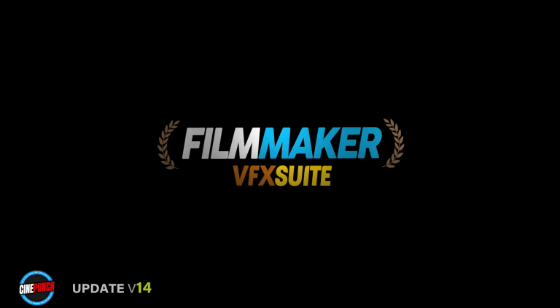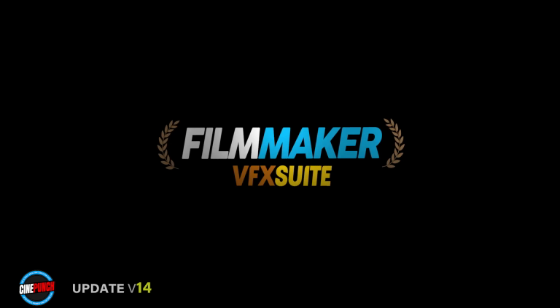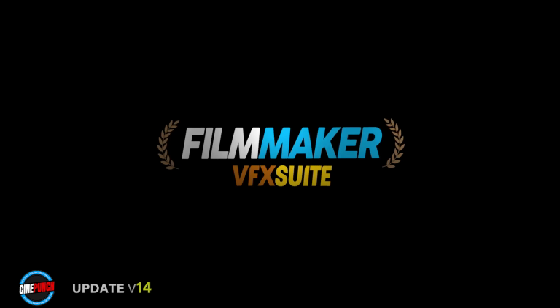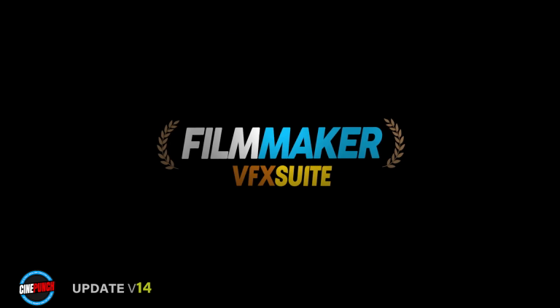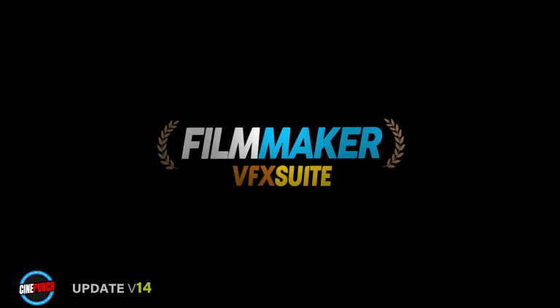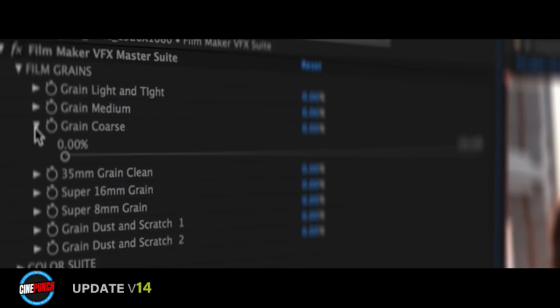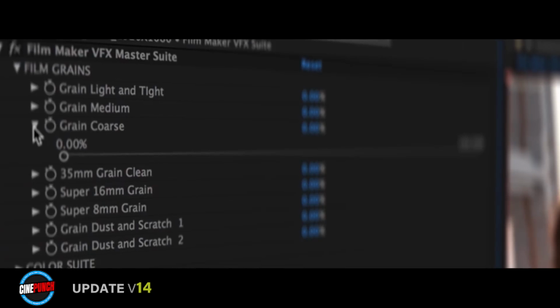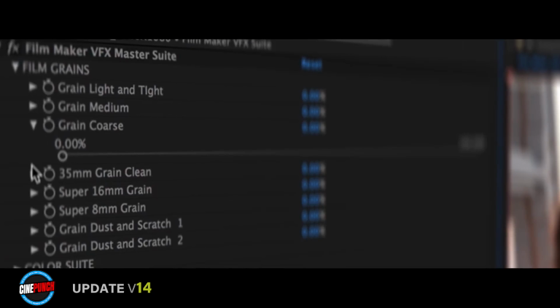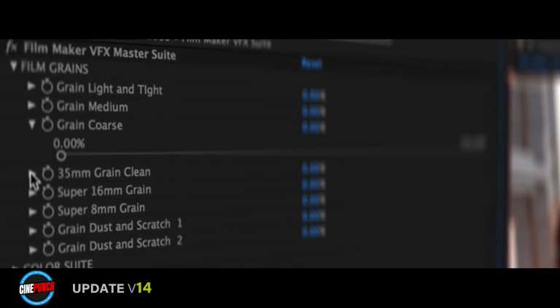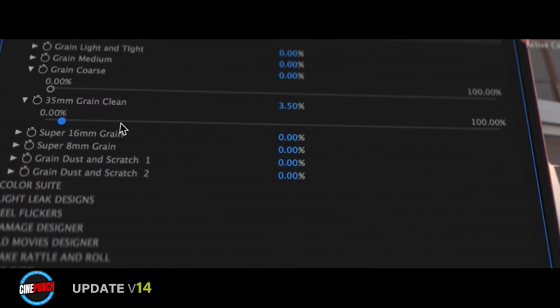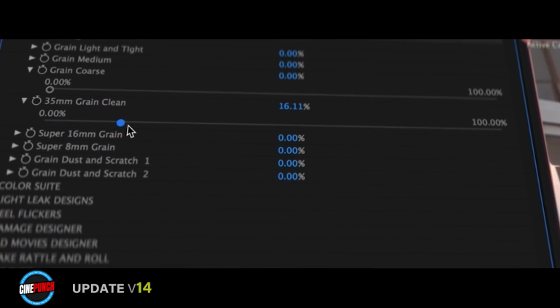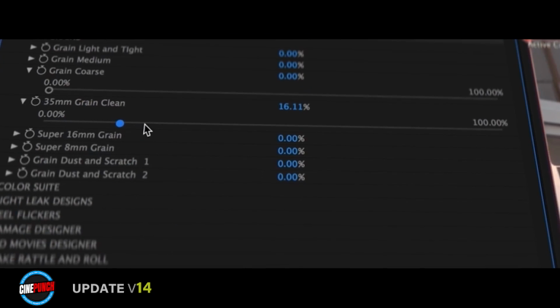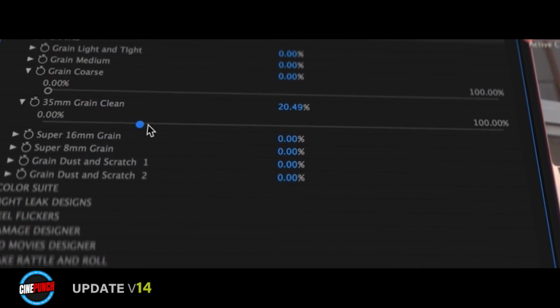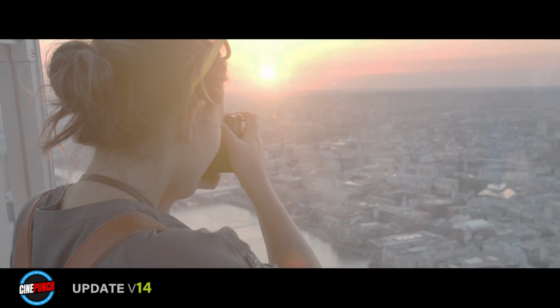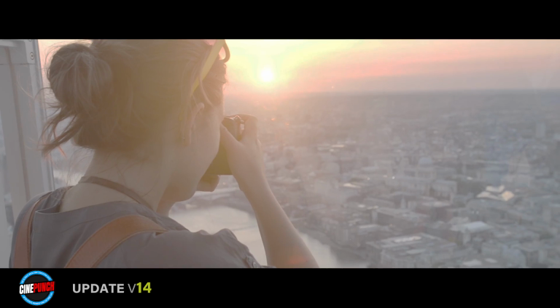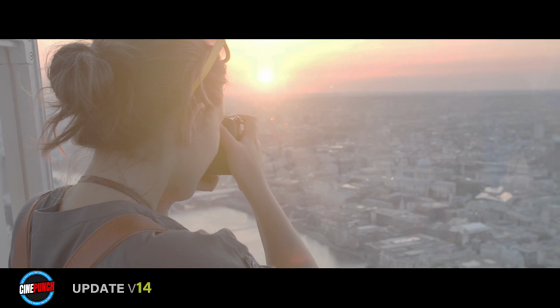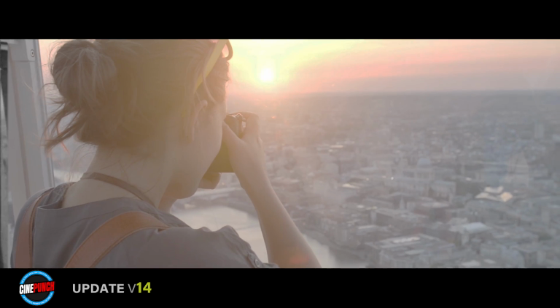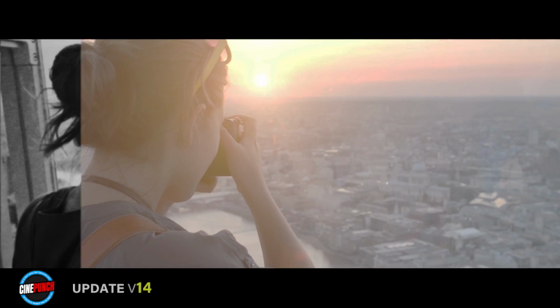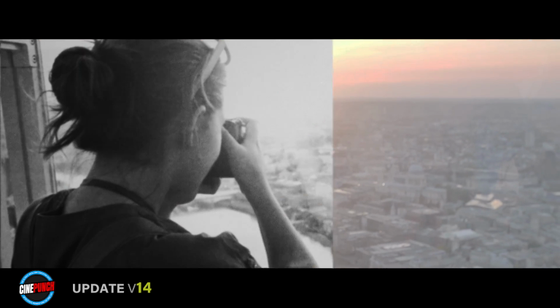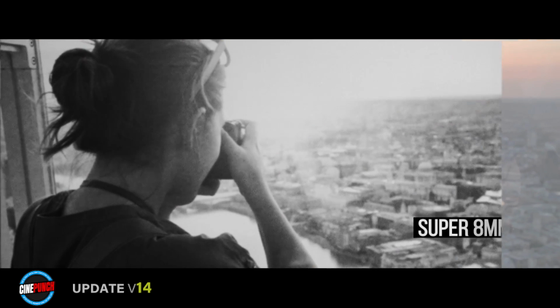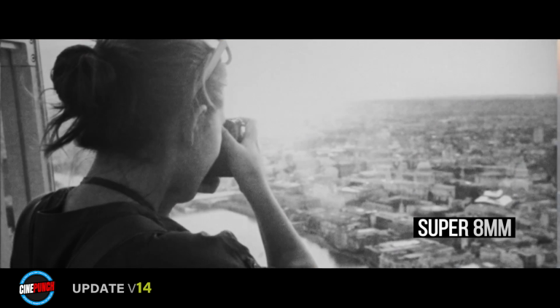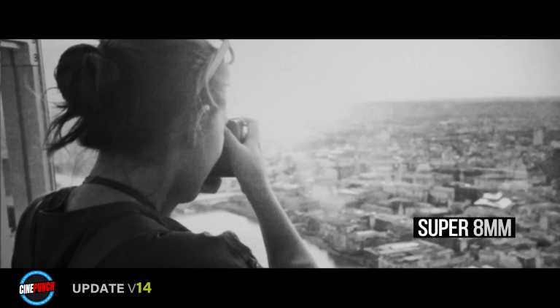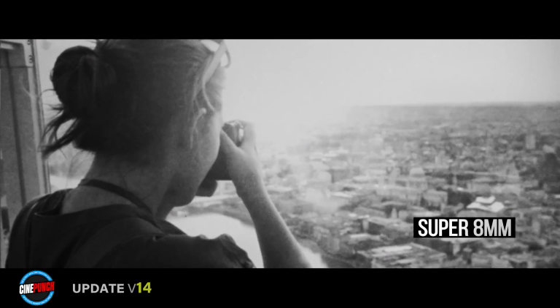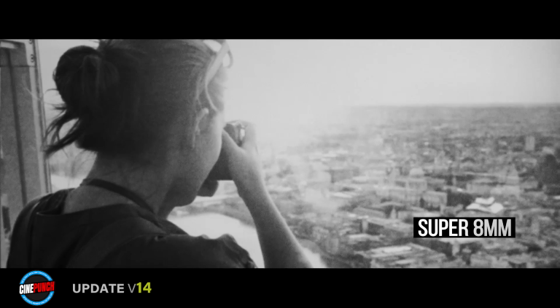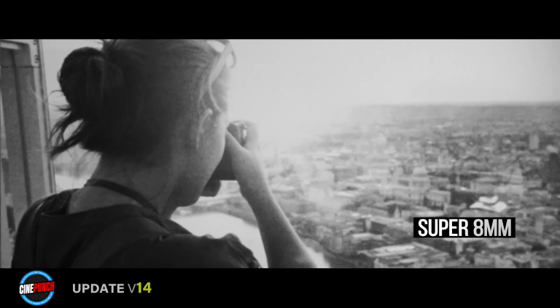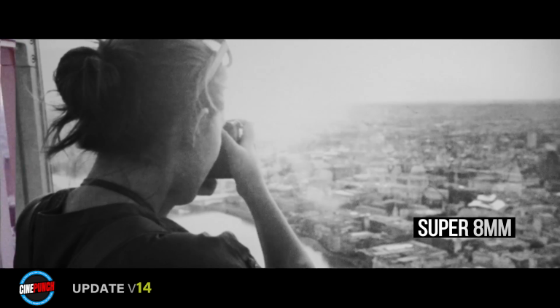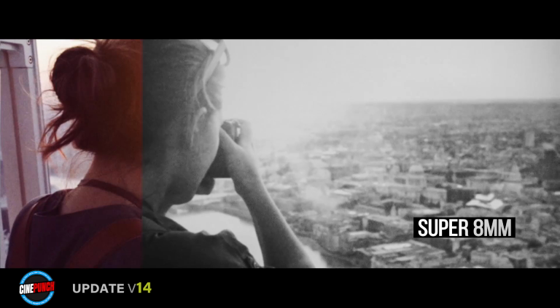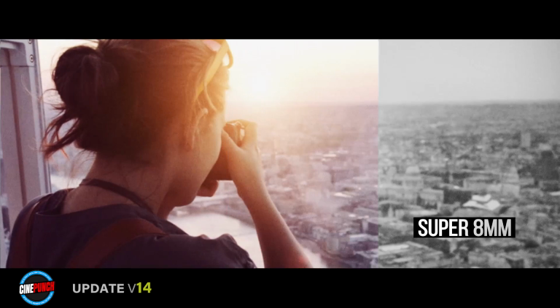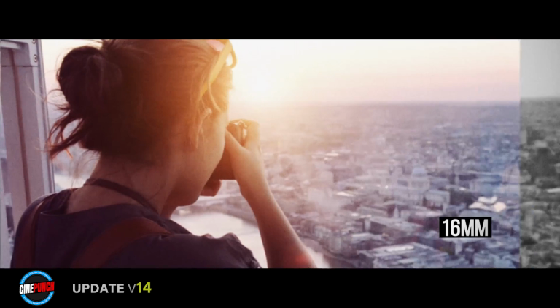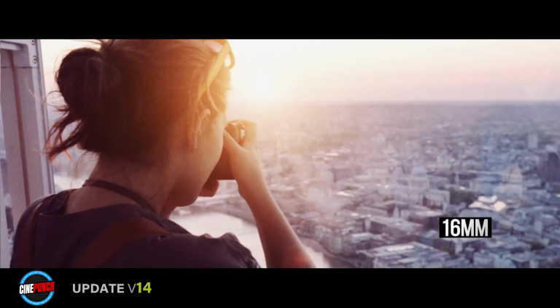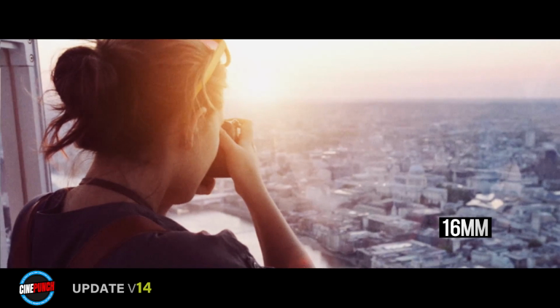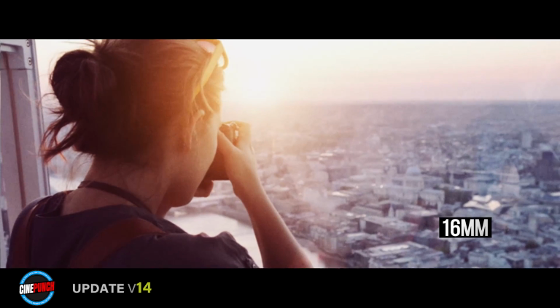The Filmmaker VFX Suite provides artists the freedom to add a truly organic film look to their work.